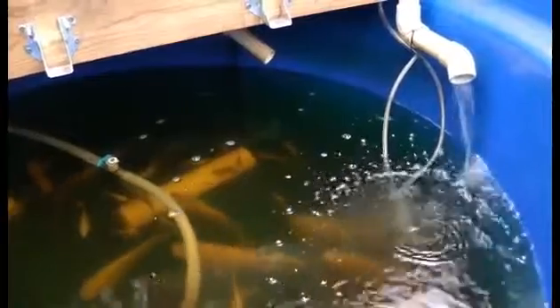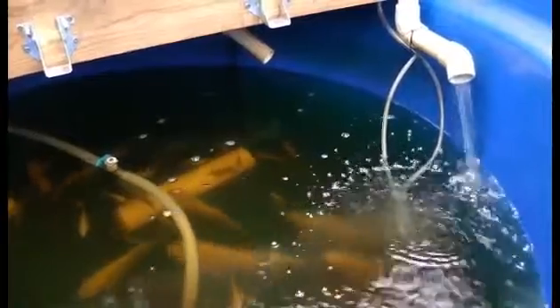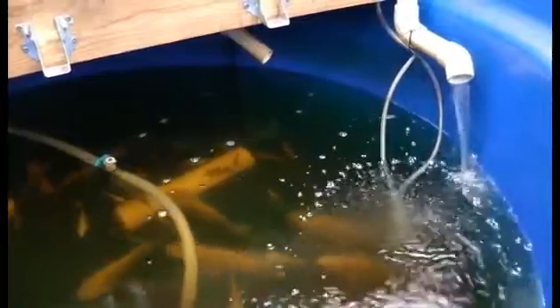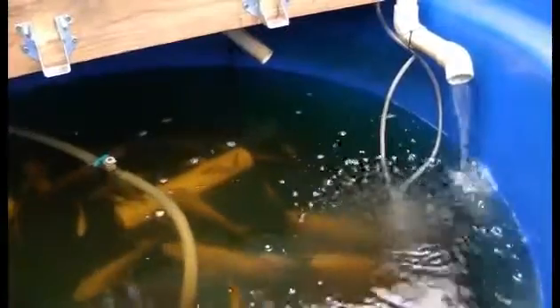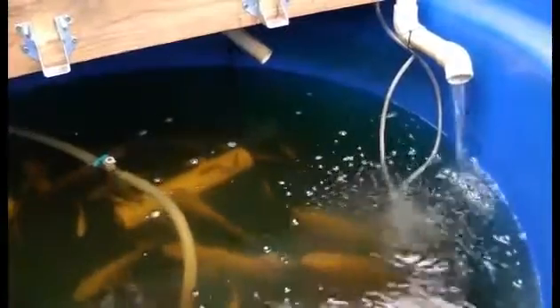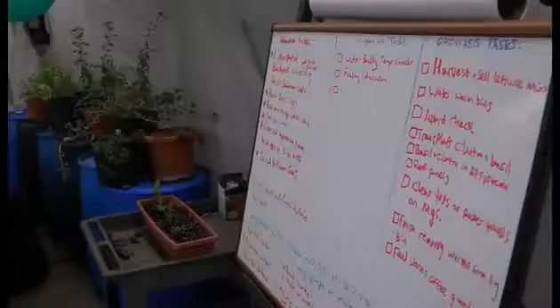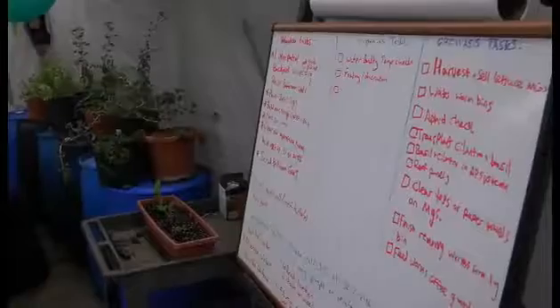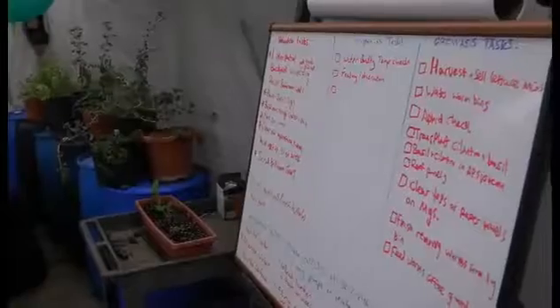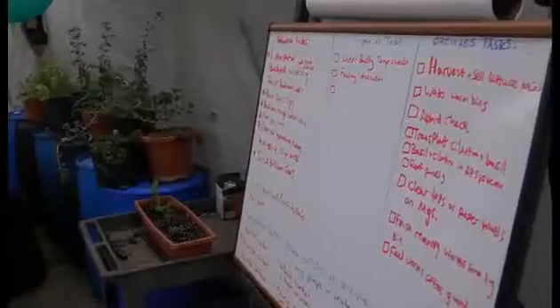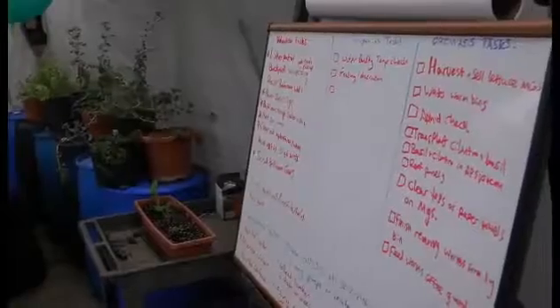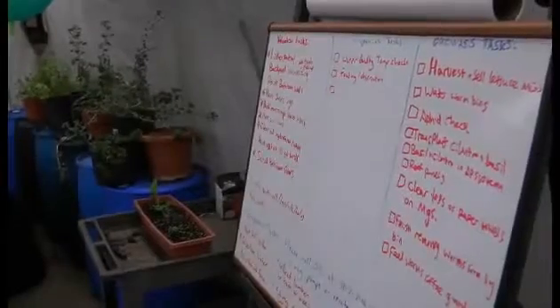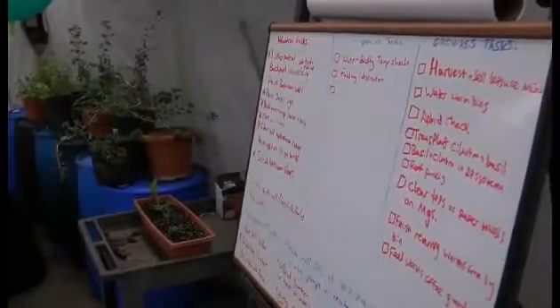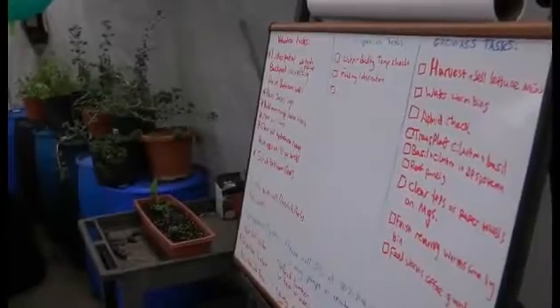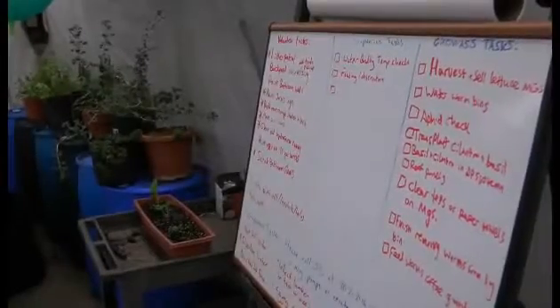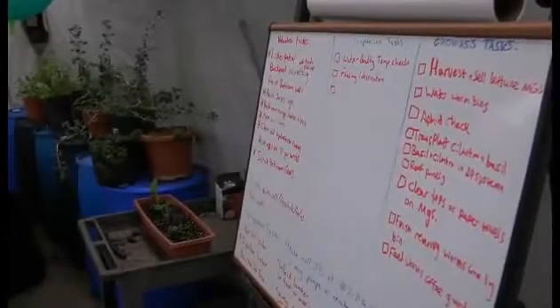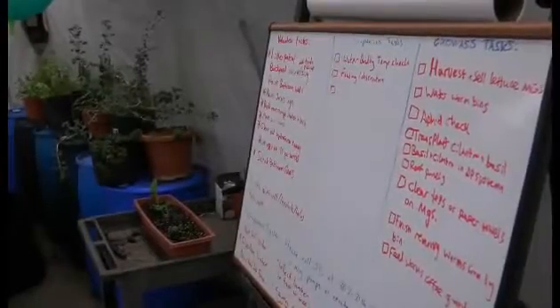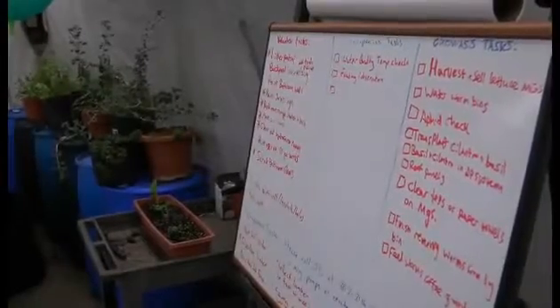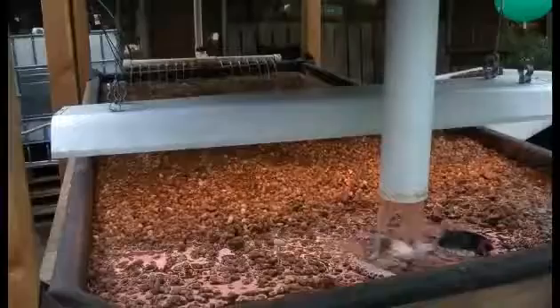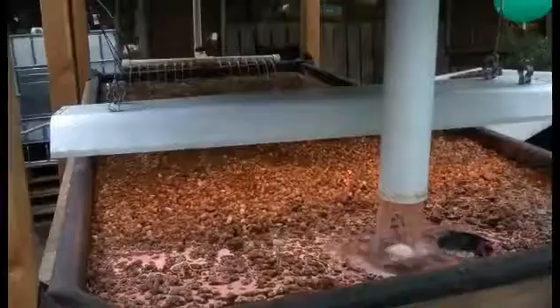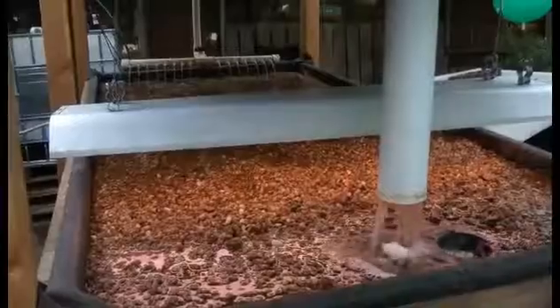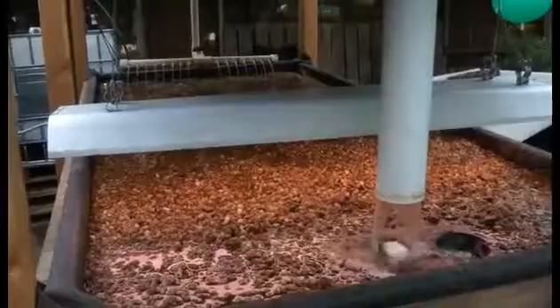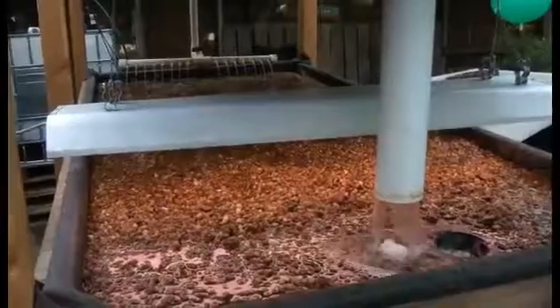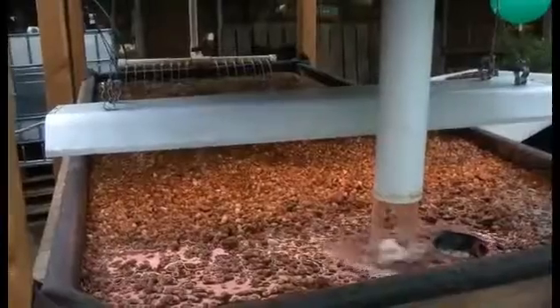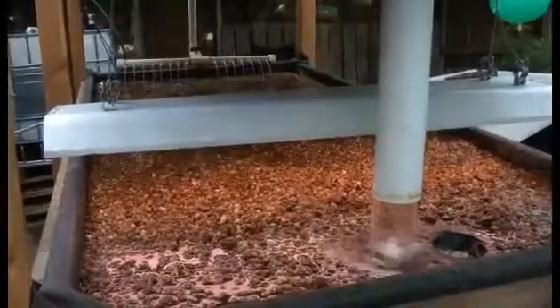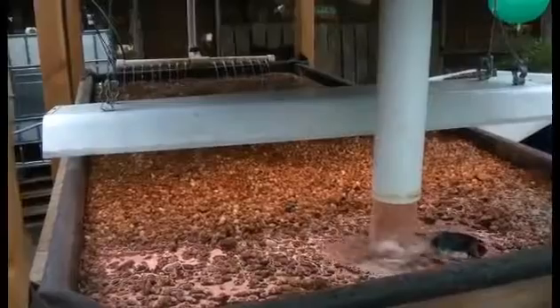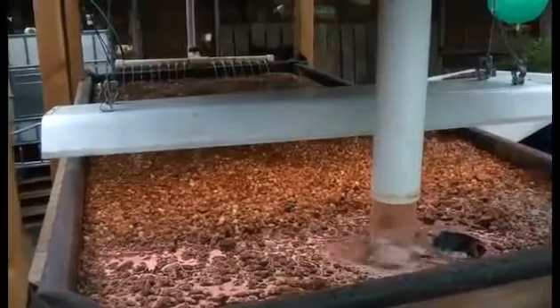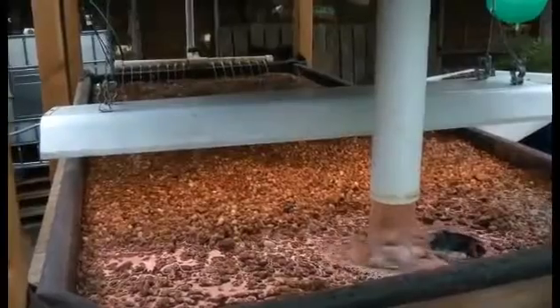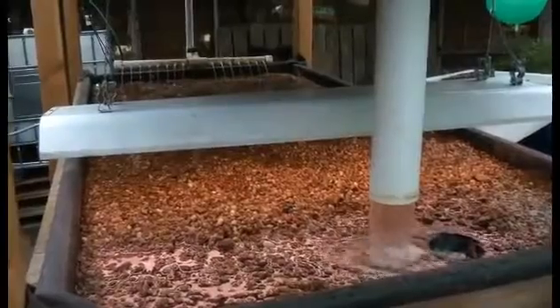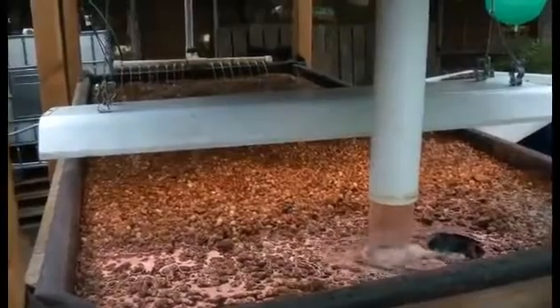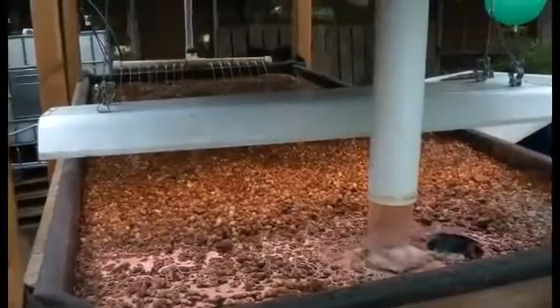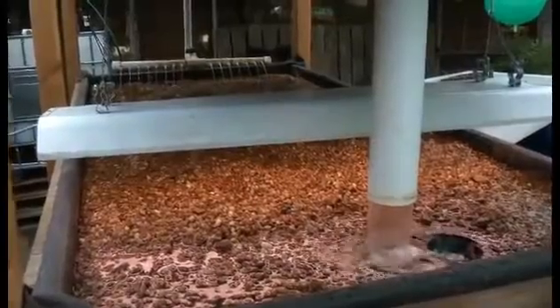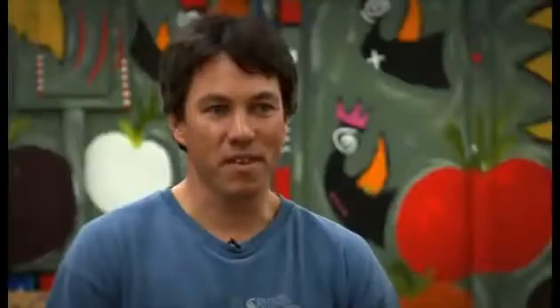We teach classes on aquaponics and do consulting, project management, and those sorts of things.